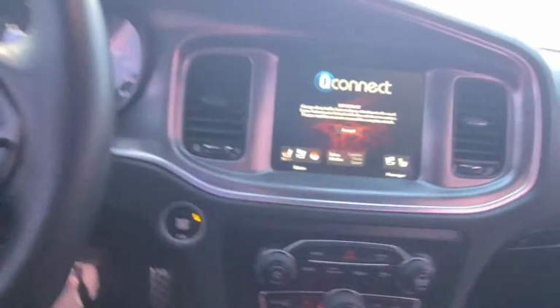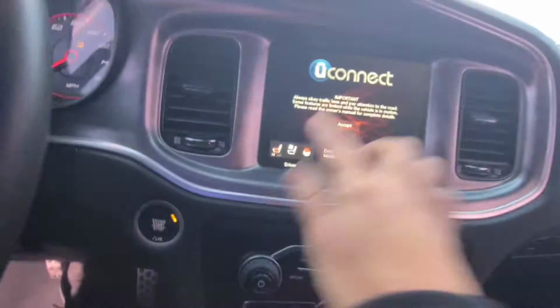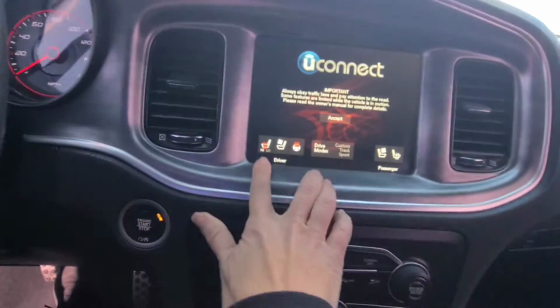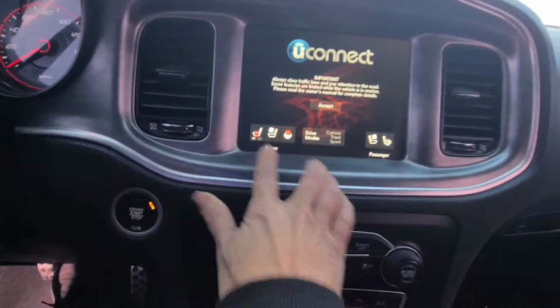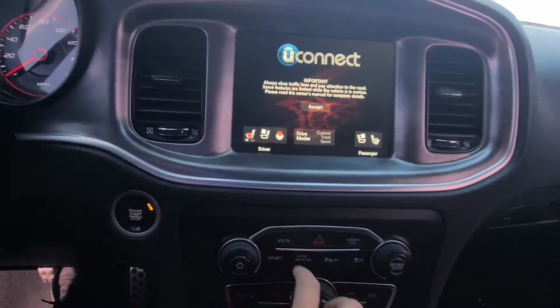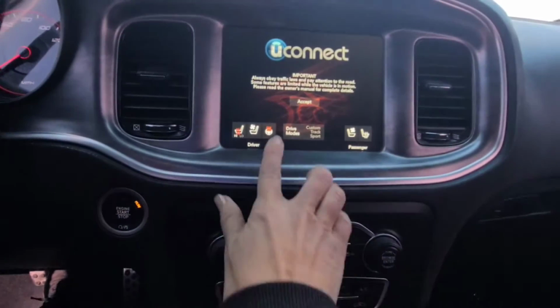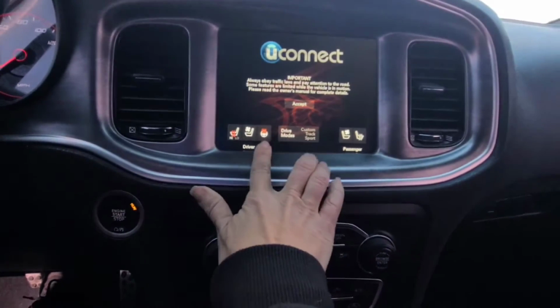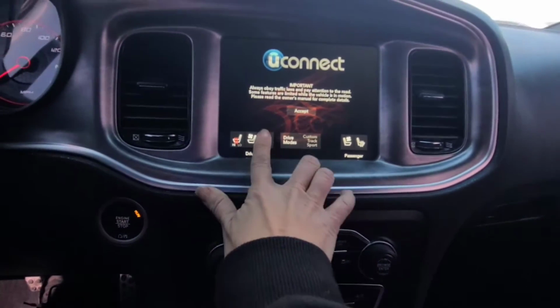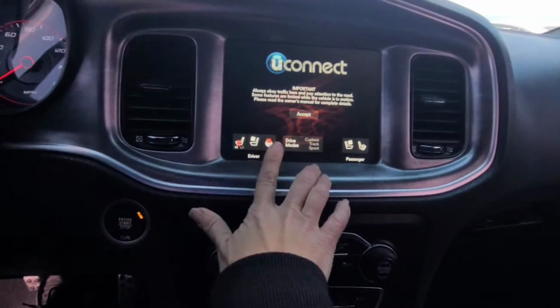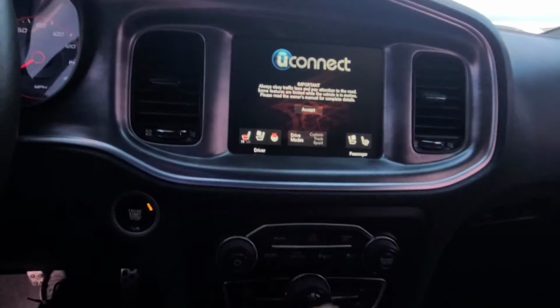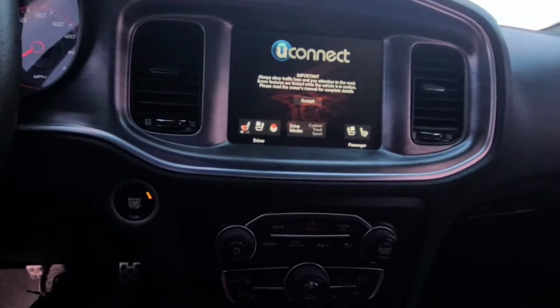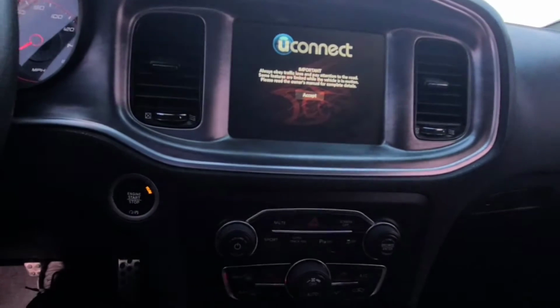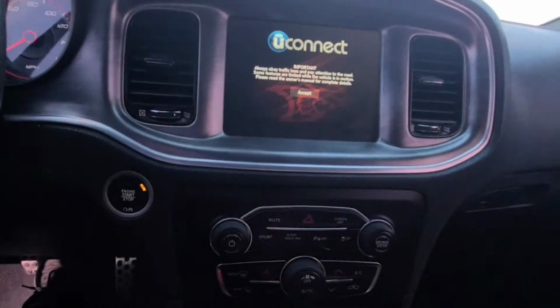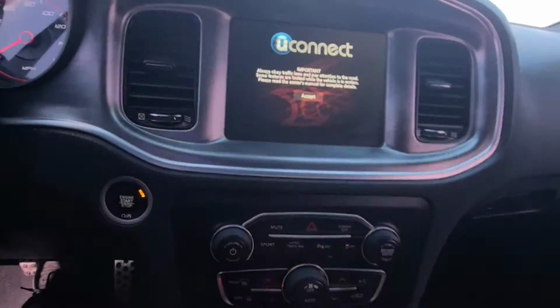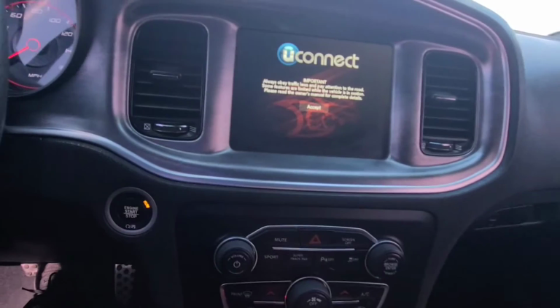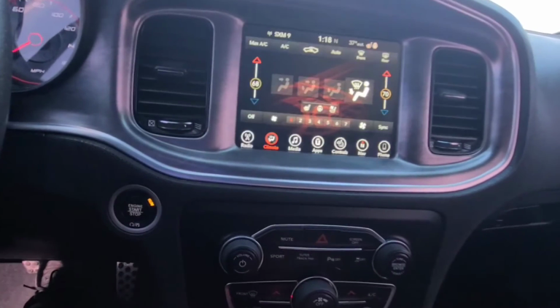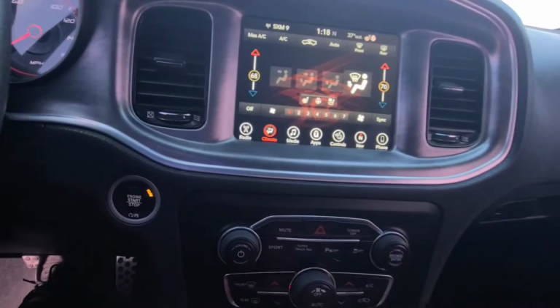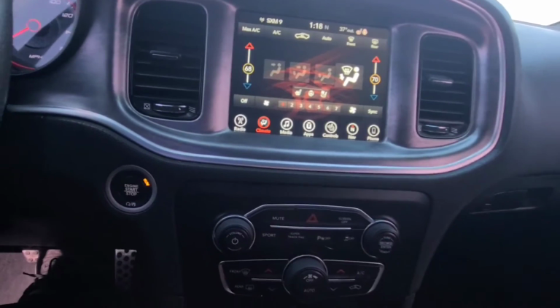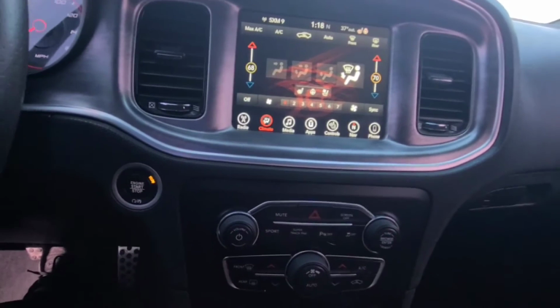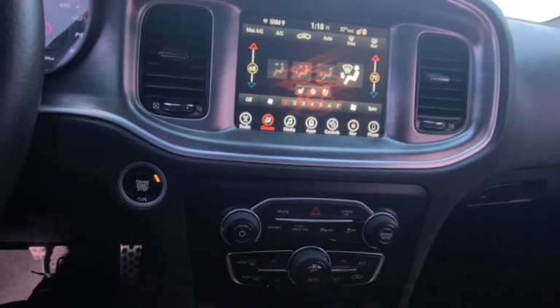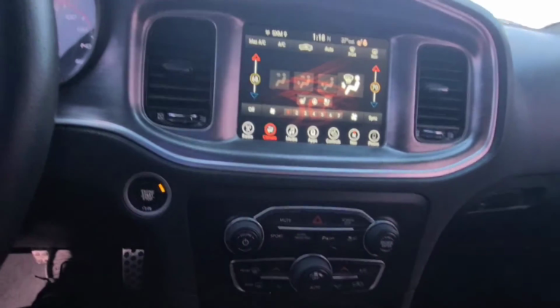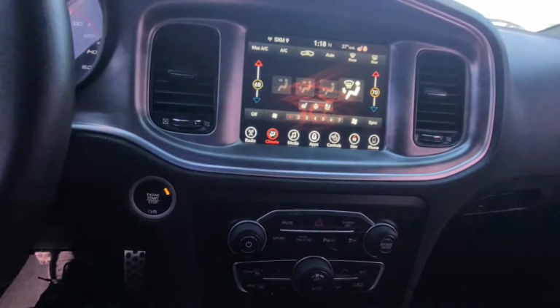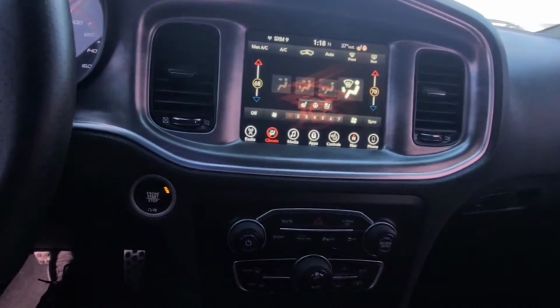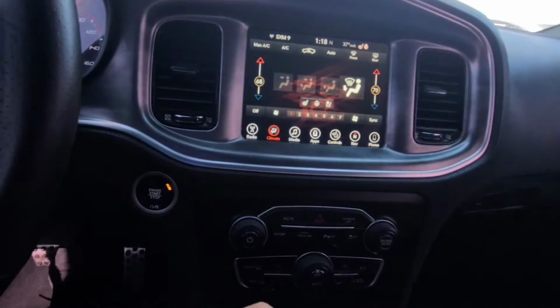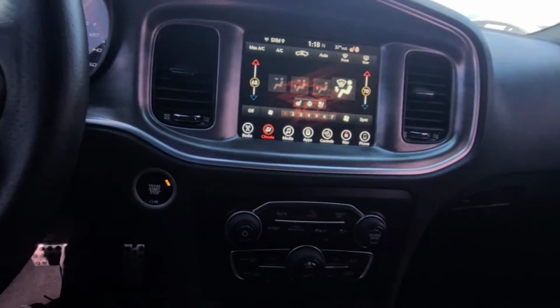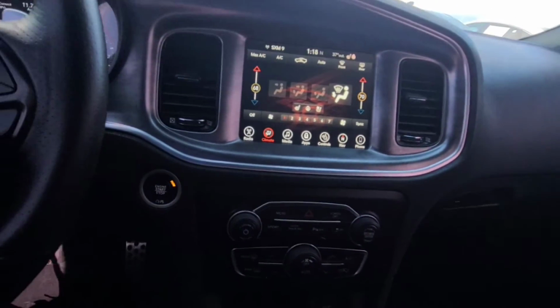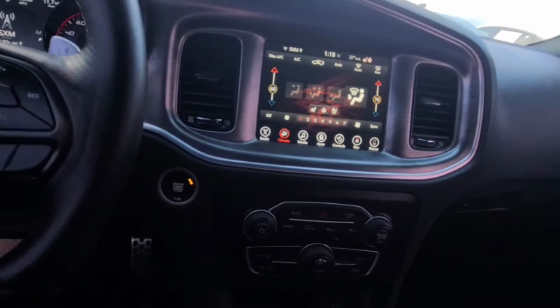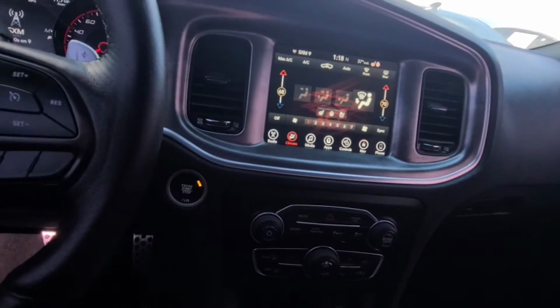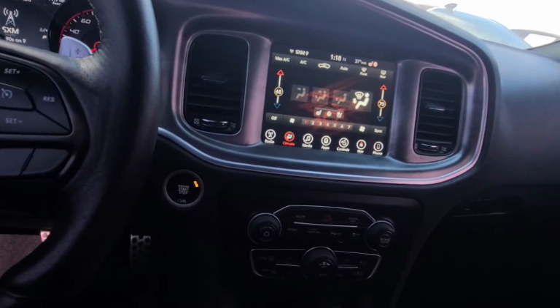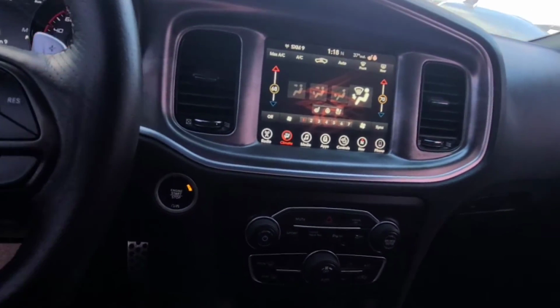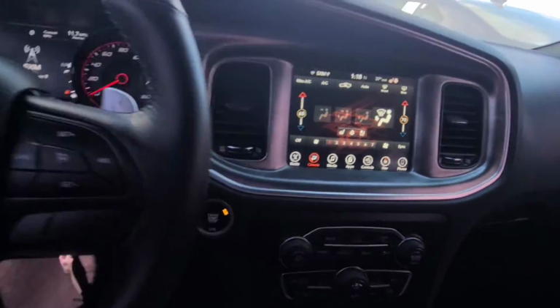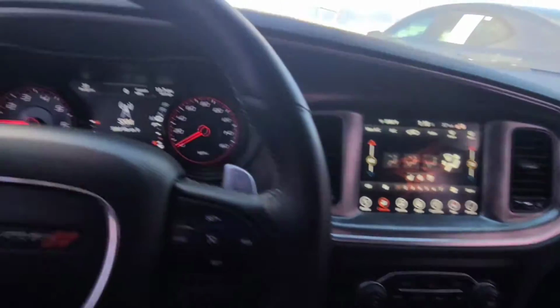We got heated seats, heated steering wheel, air-conditioned seats. I'm going to just move the car a little bit.